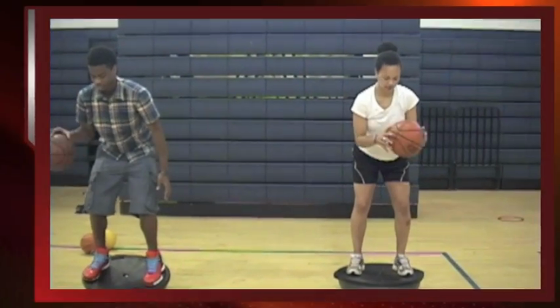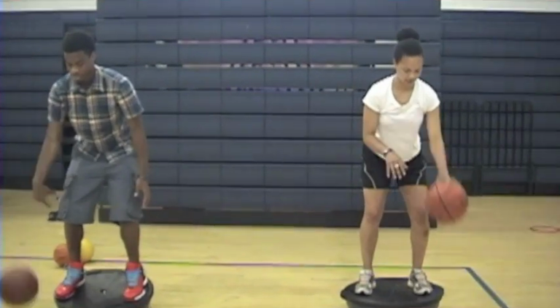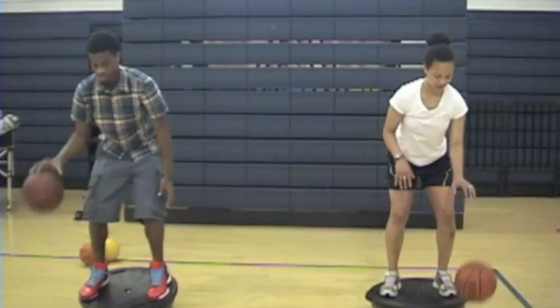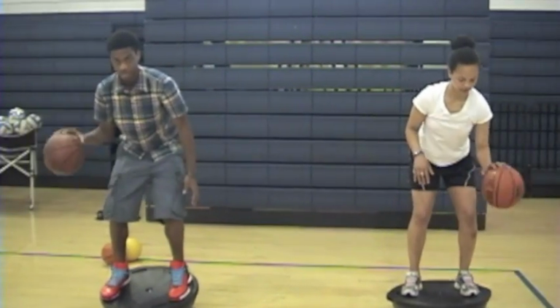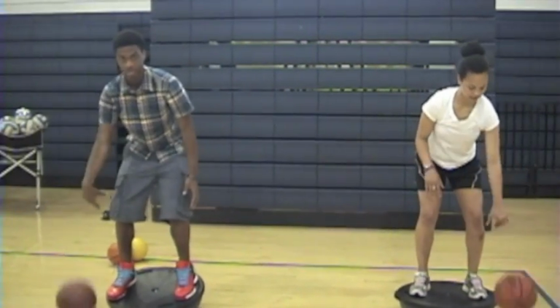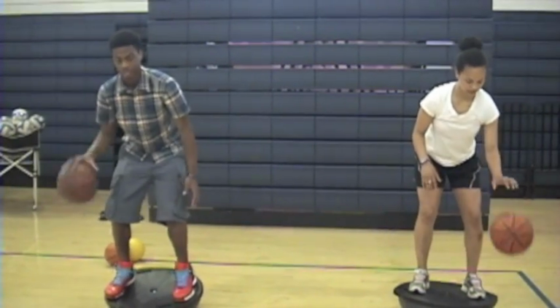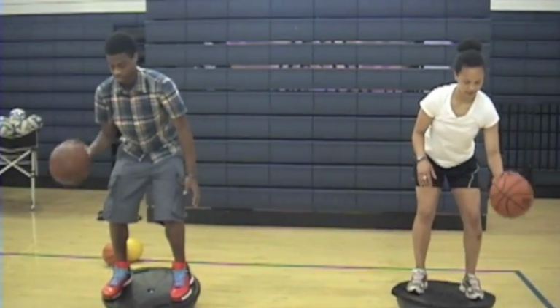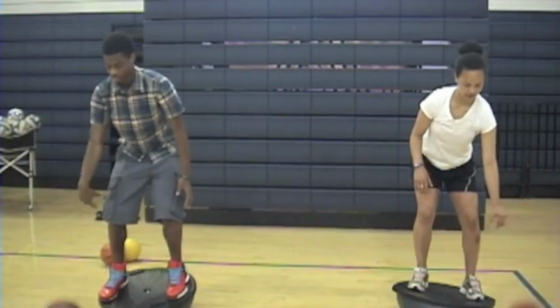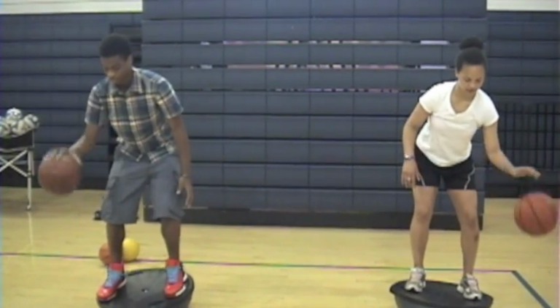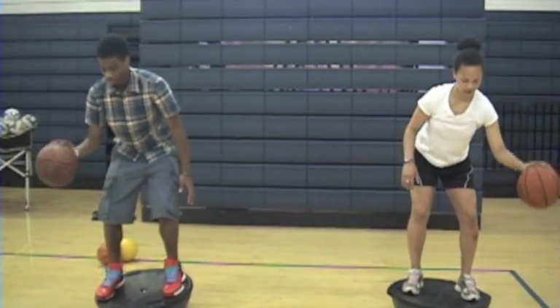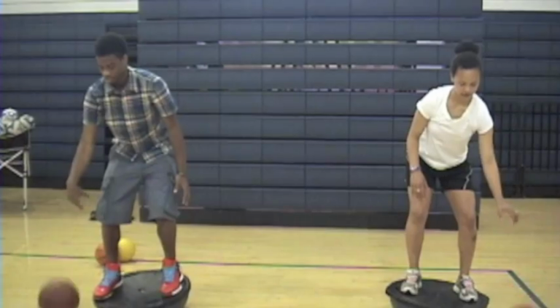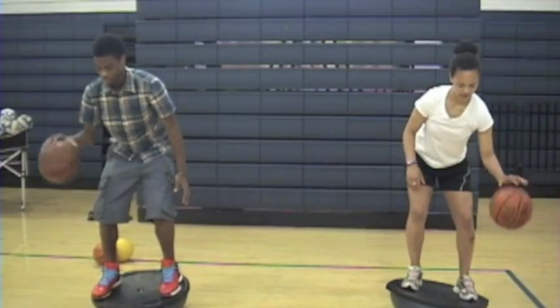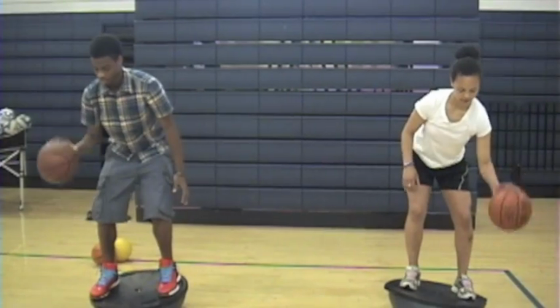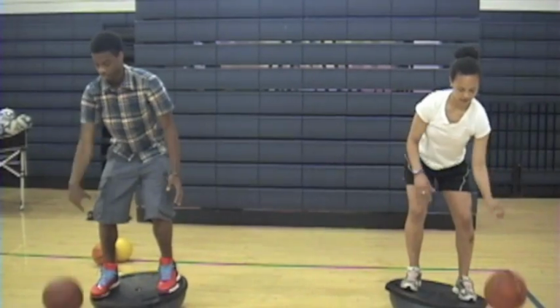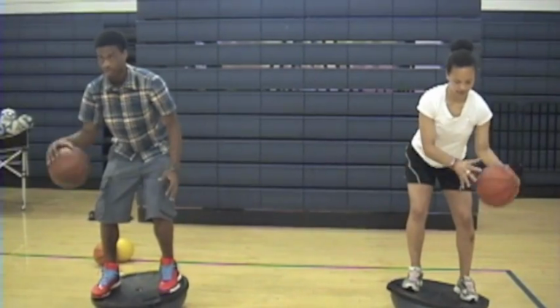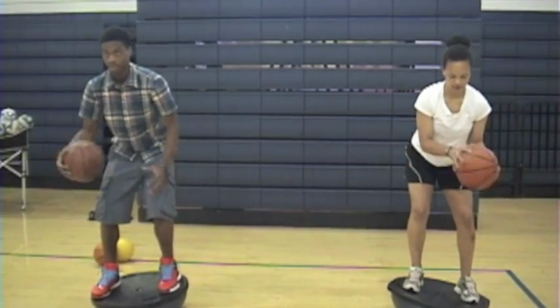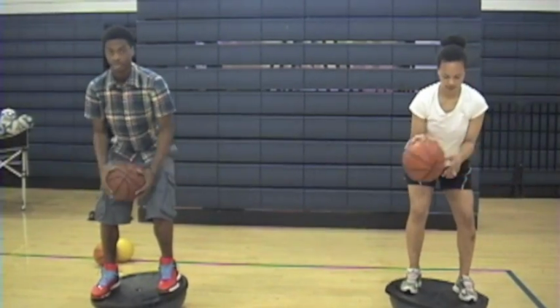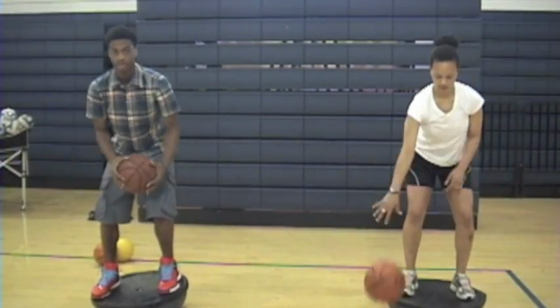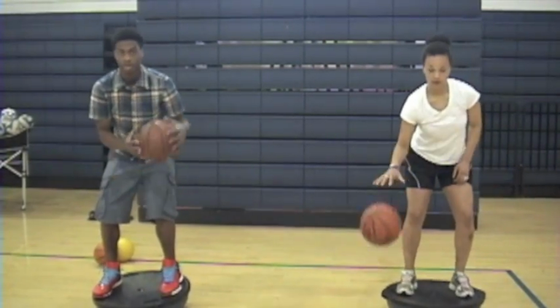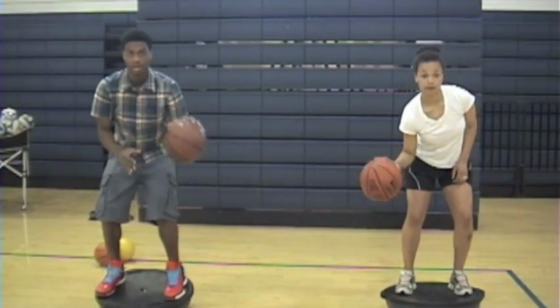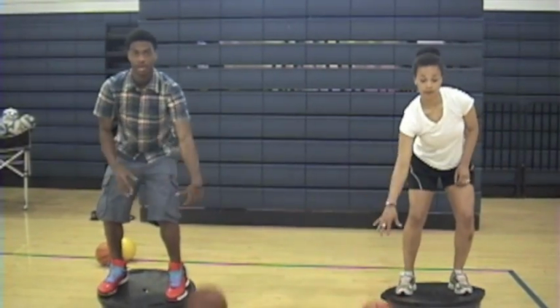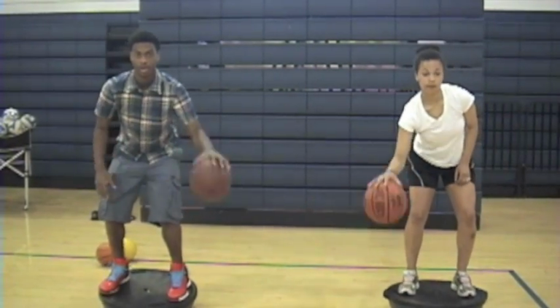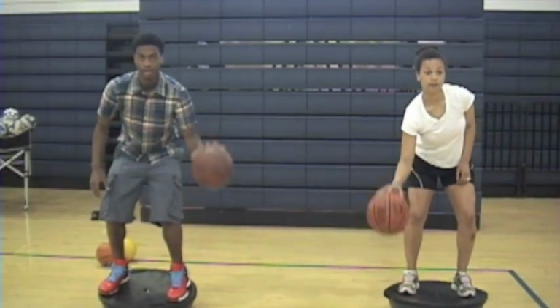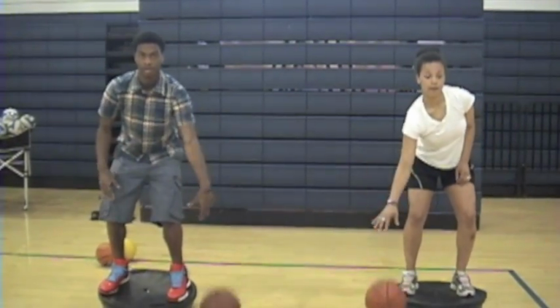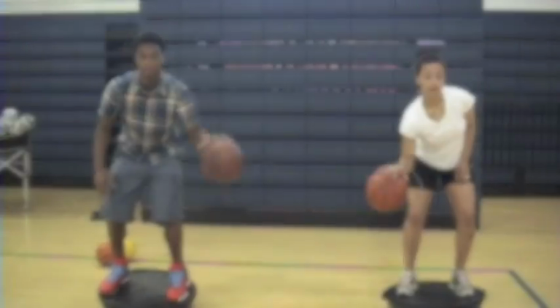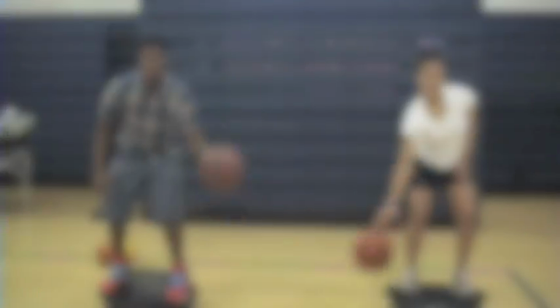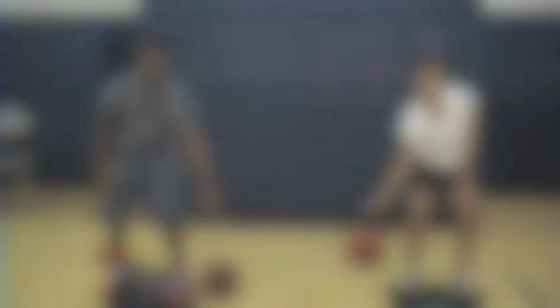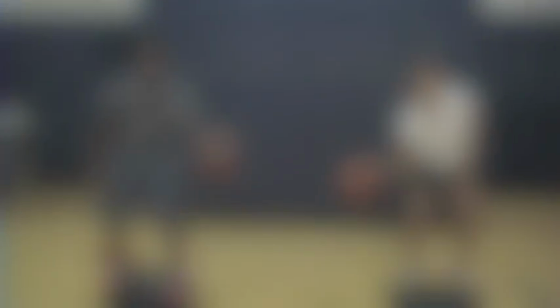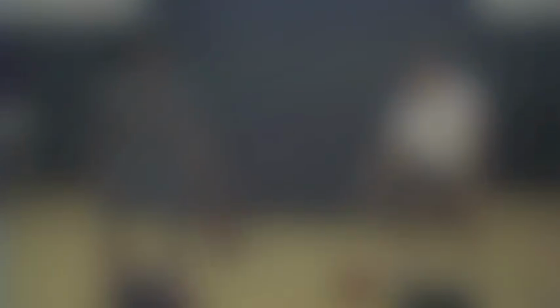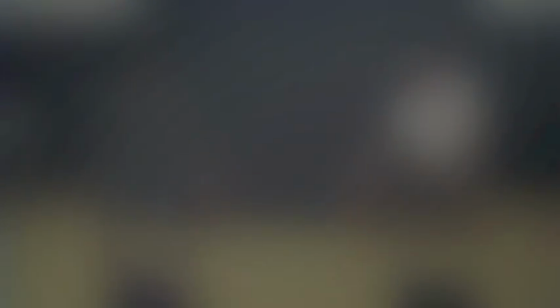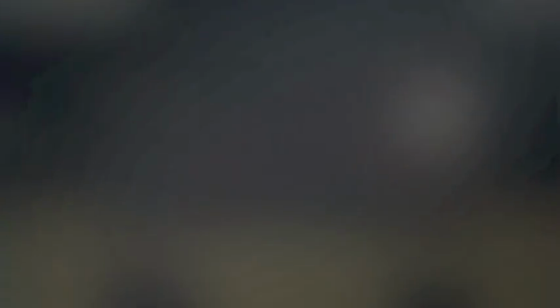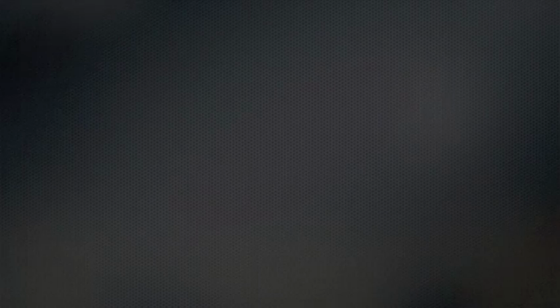The next exercise is the BOSU dribbles. The BOSU dribbles will help work on your balance, hands, and coordination.